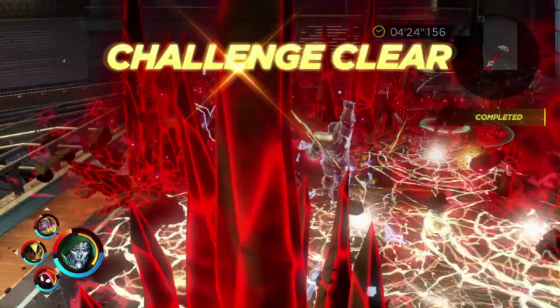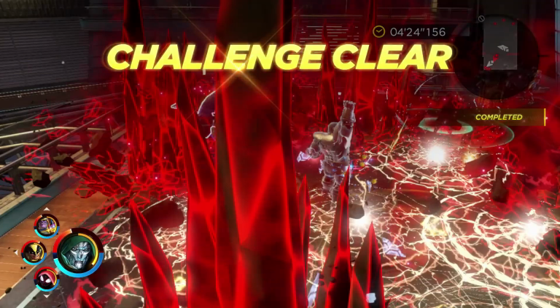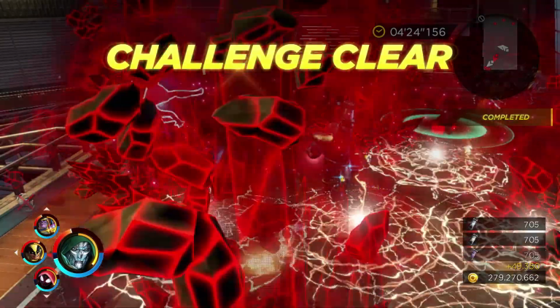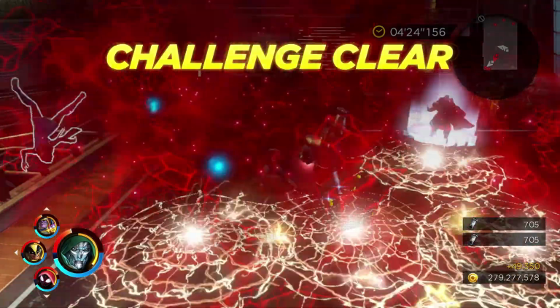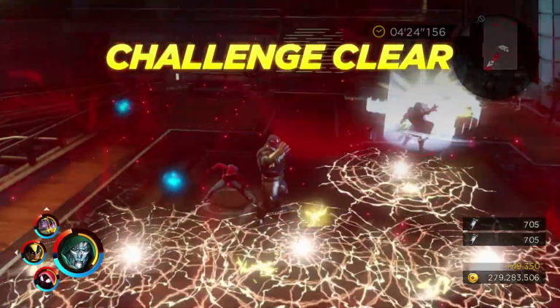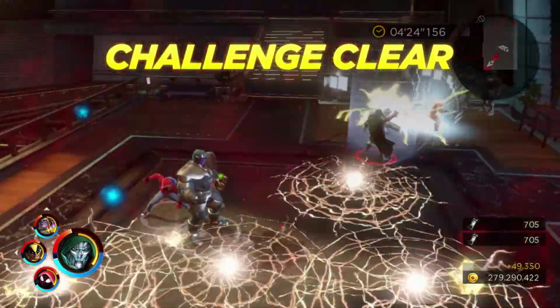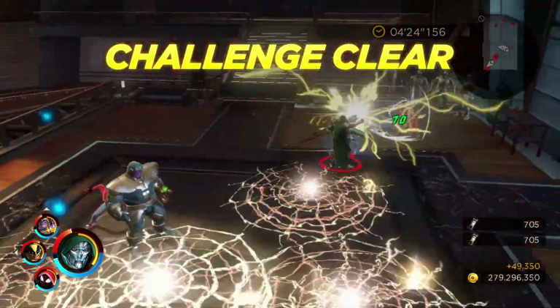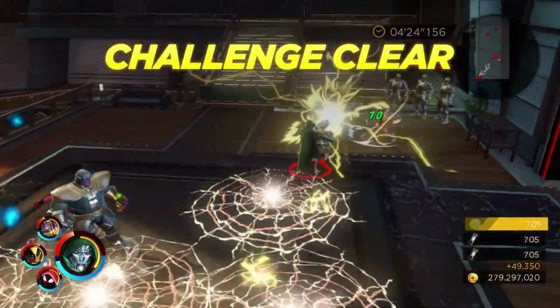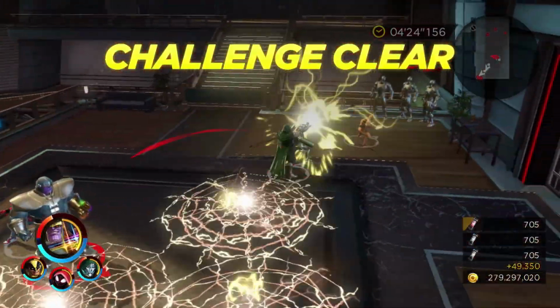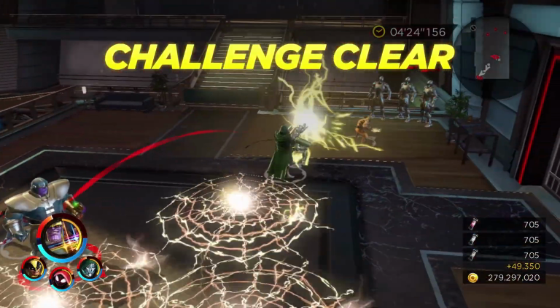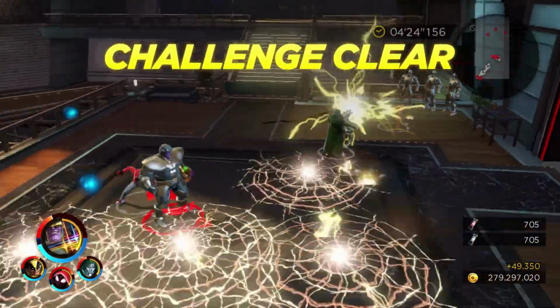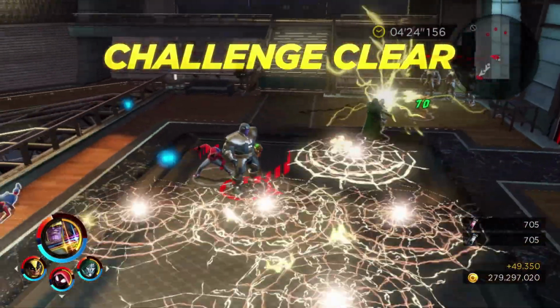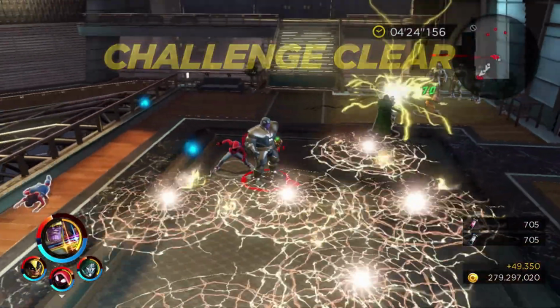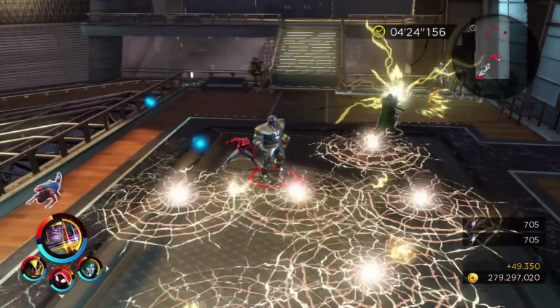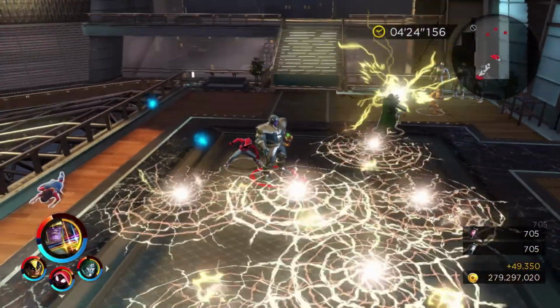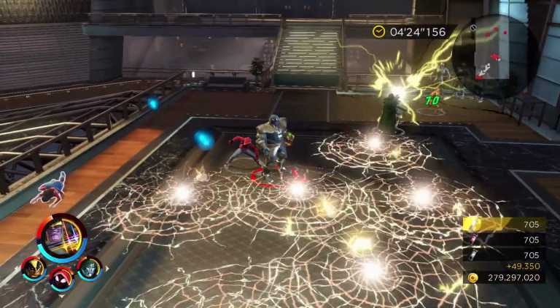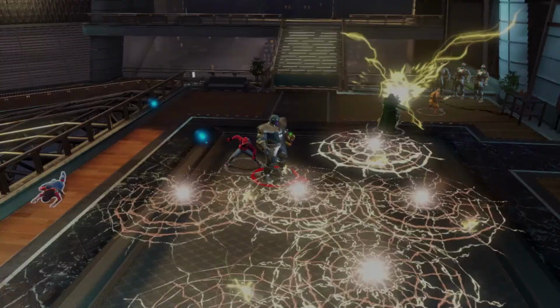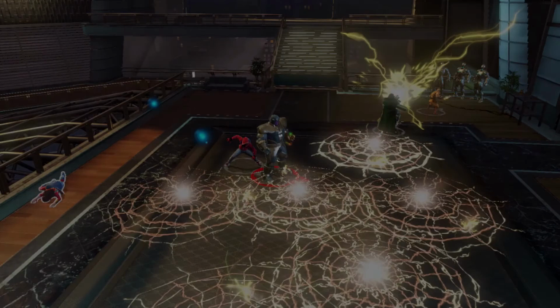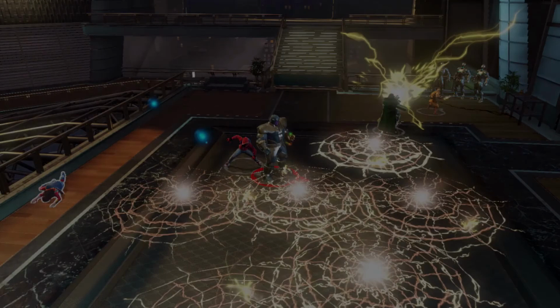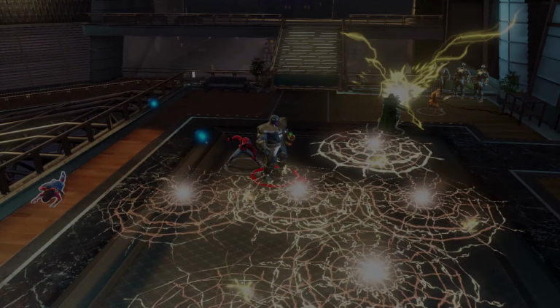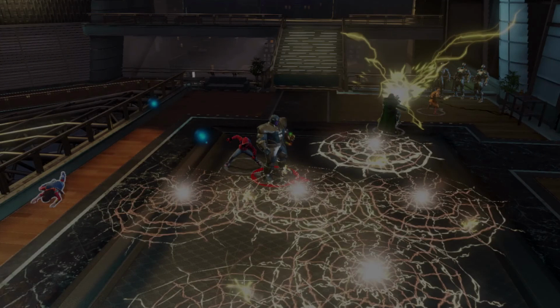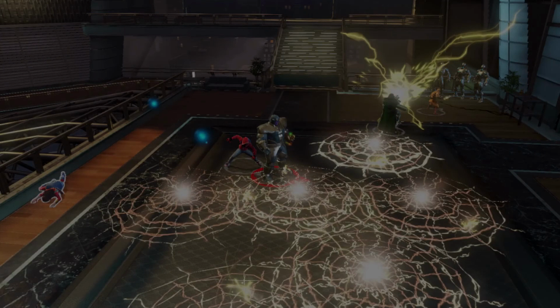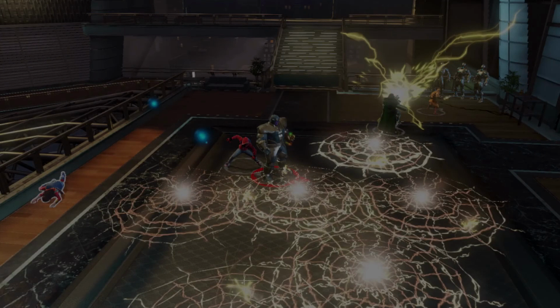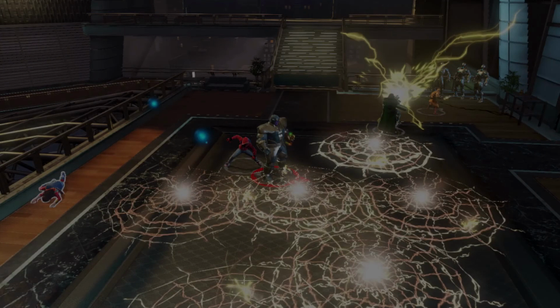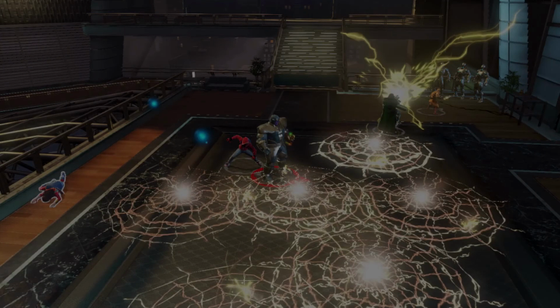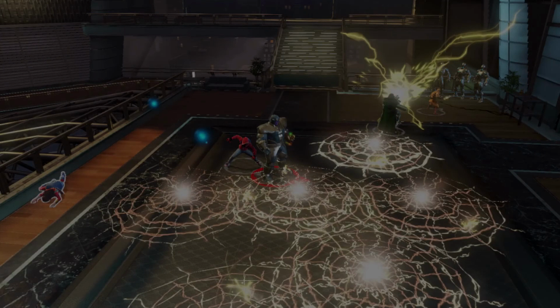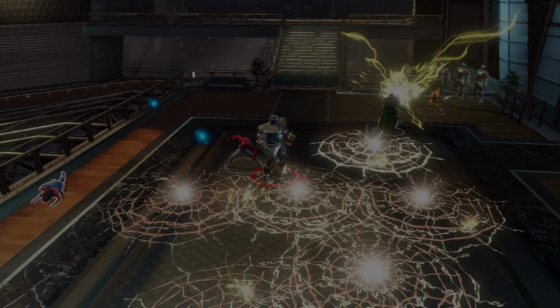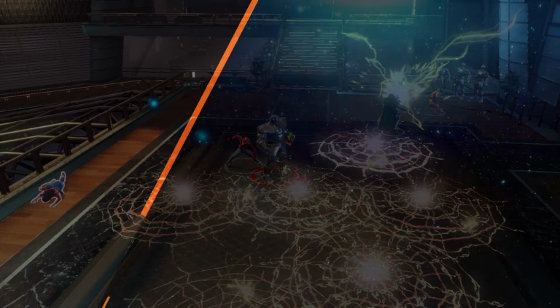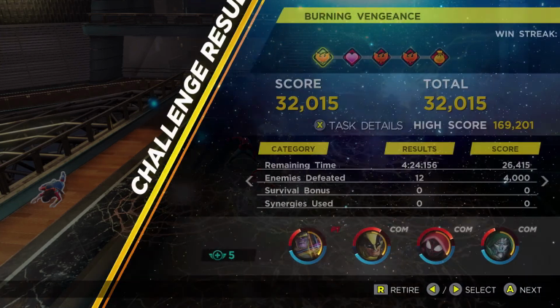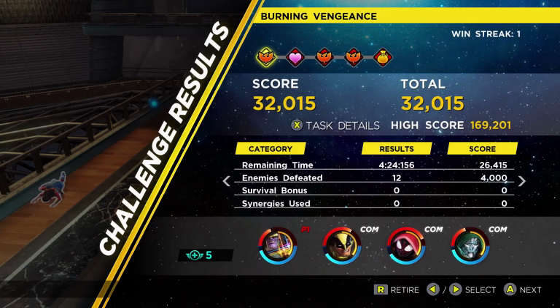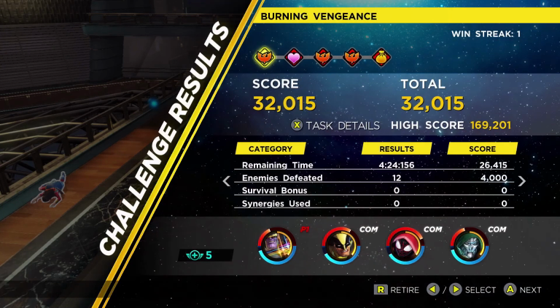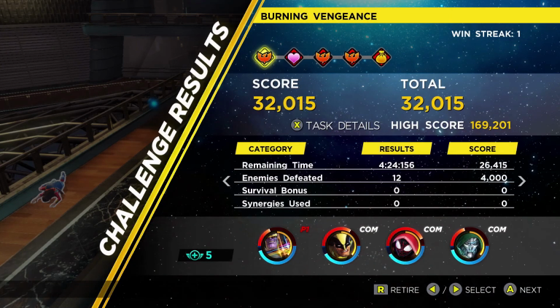But if you can pin her down, stagger her out, and then lay a couple of ability and synergy attacks into her, you can take her down pretty easily.